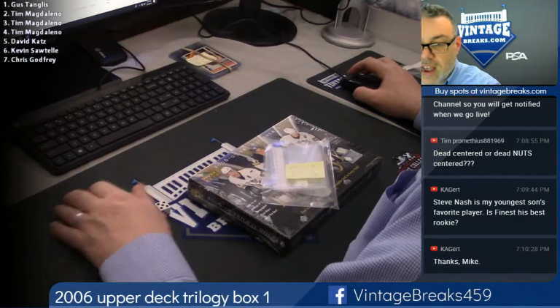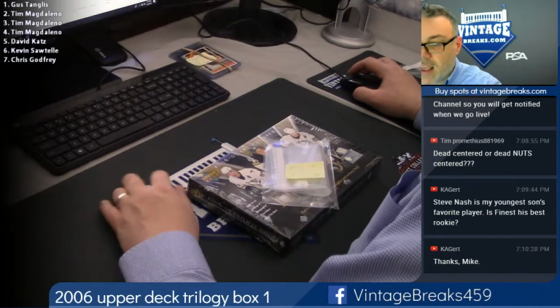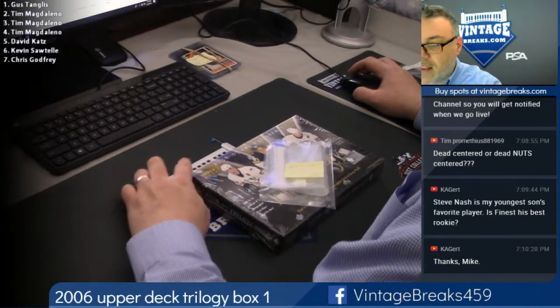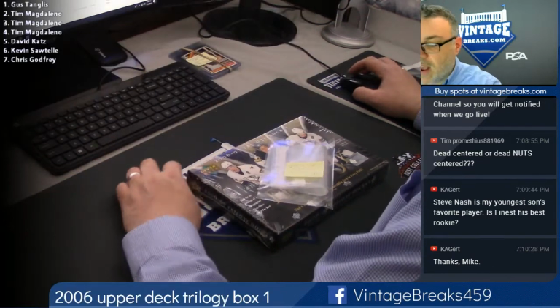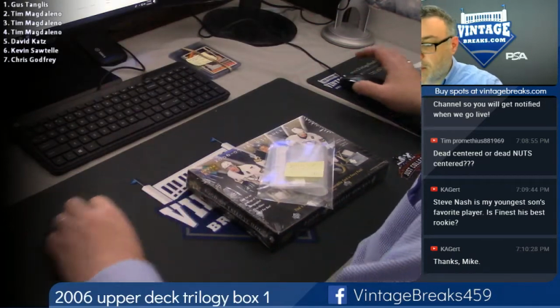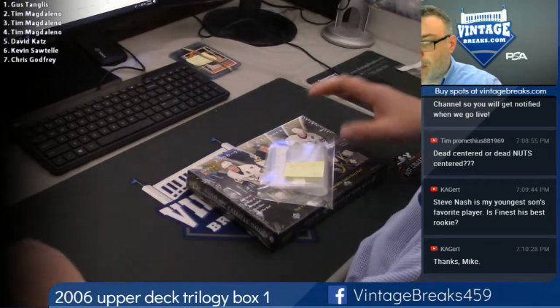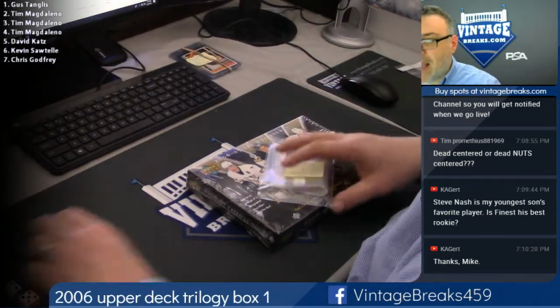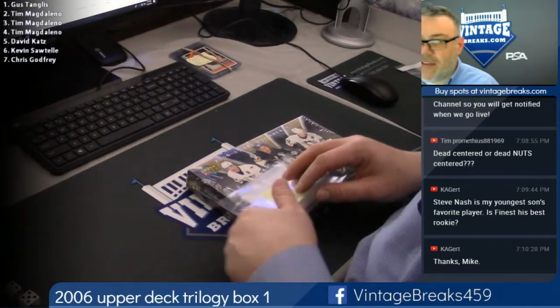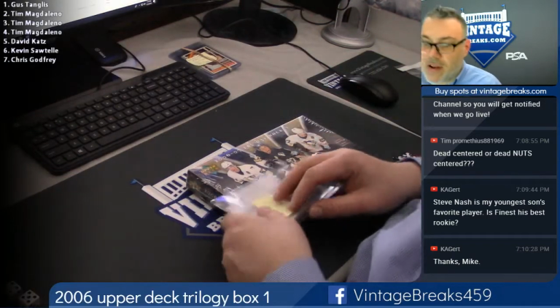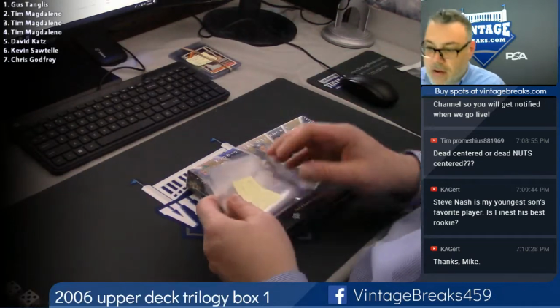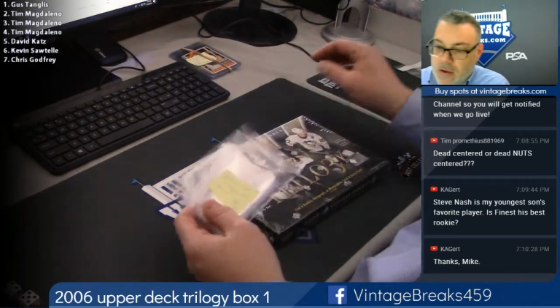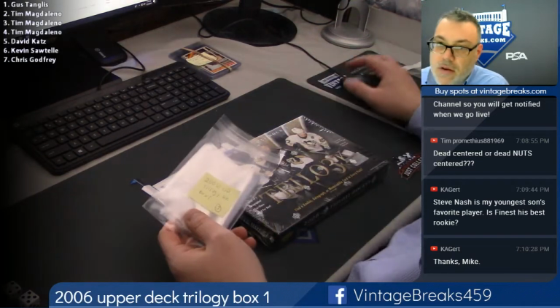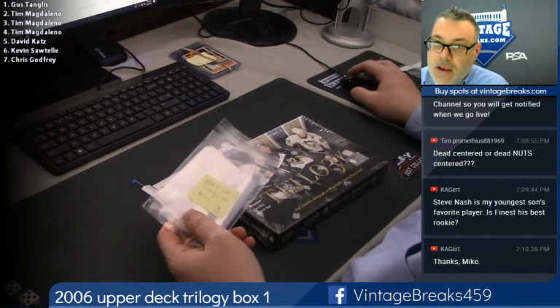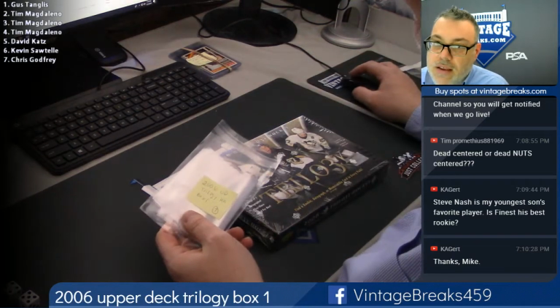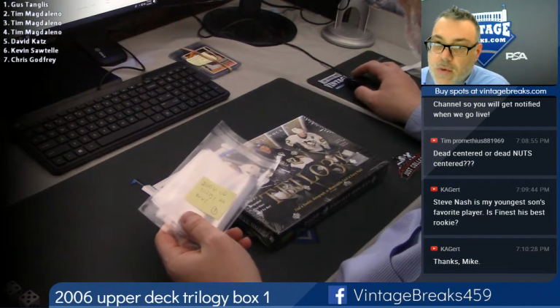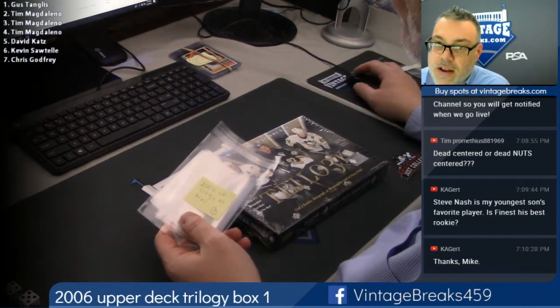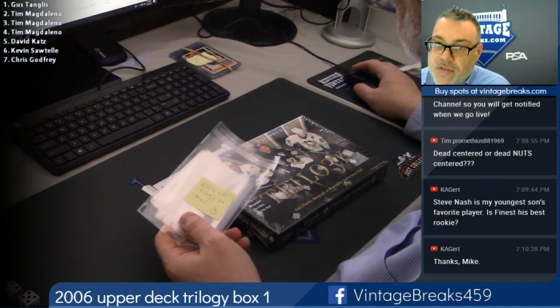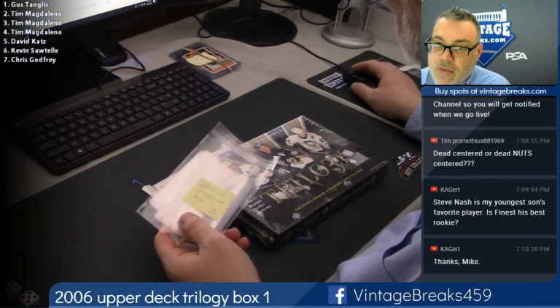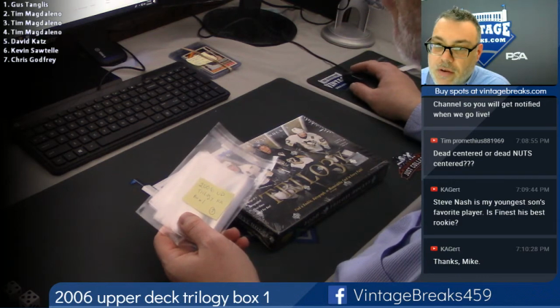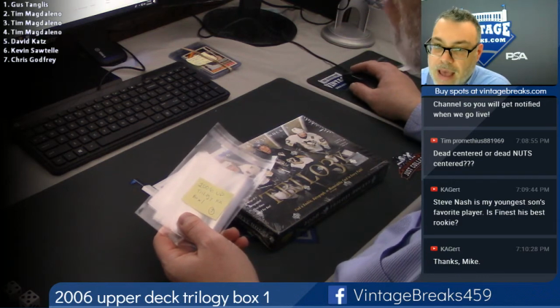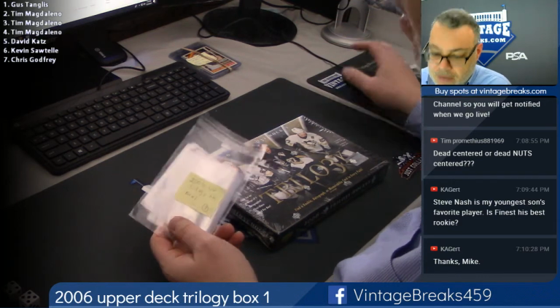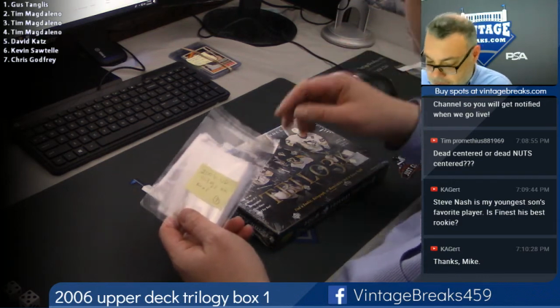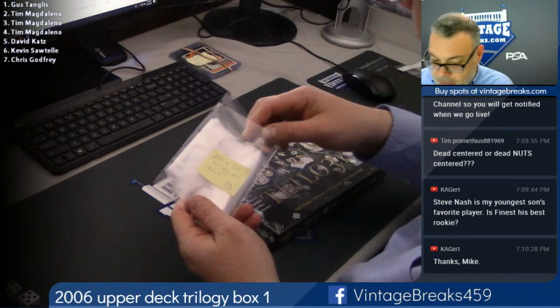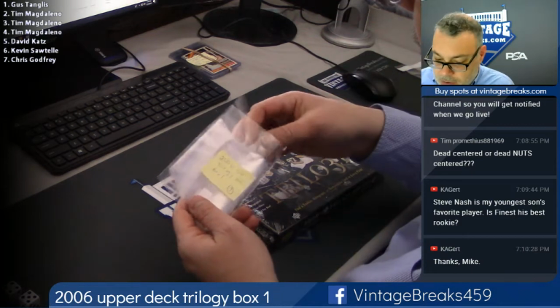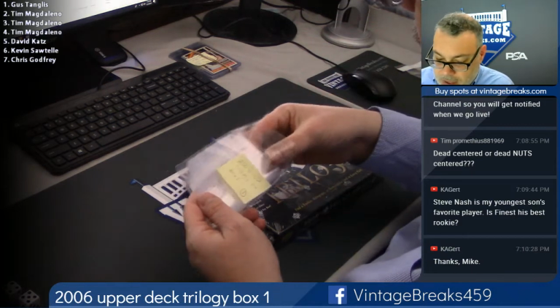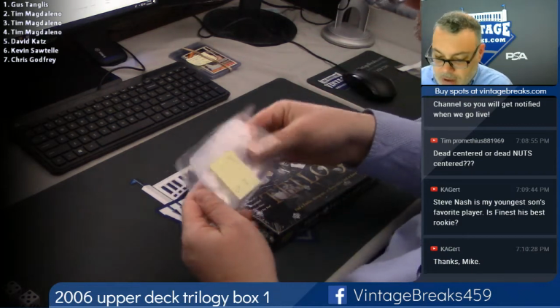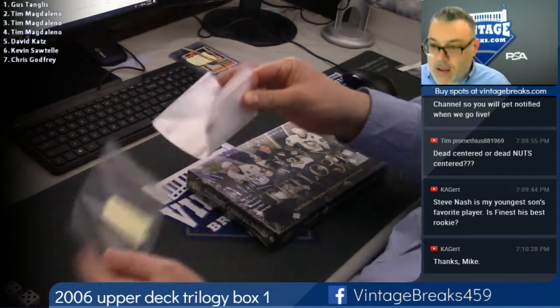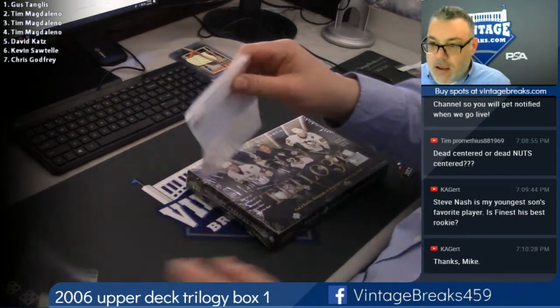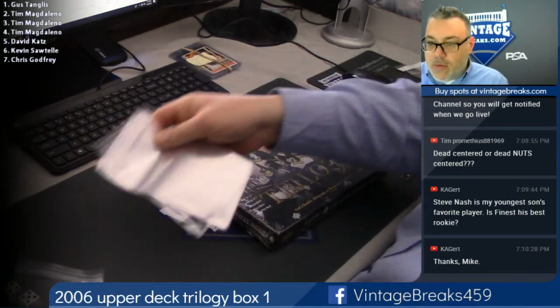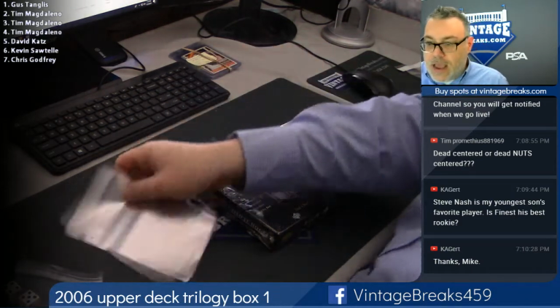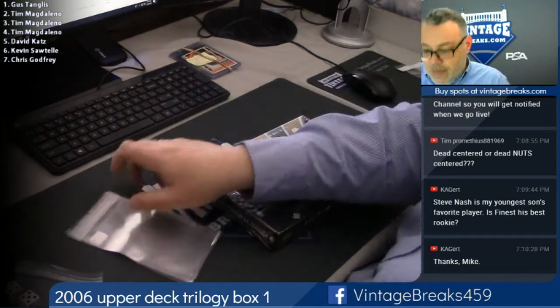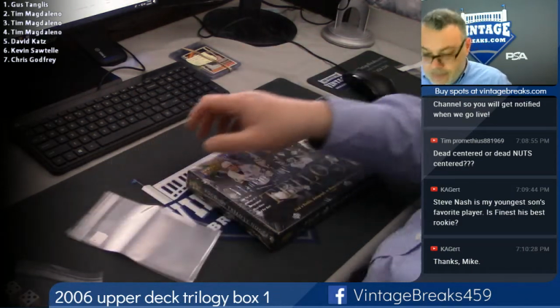Trilogy Hockey — odd number of packs: 7. It's kind of weird to have 7 packs in a box, but that's what we got.